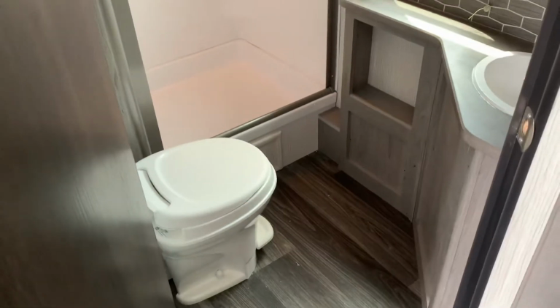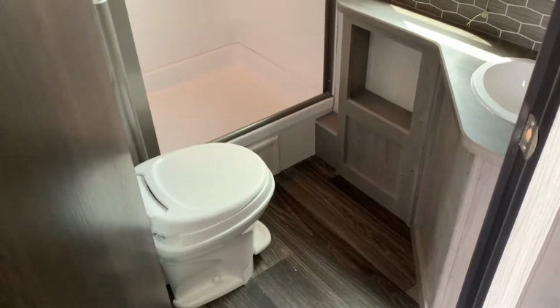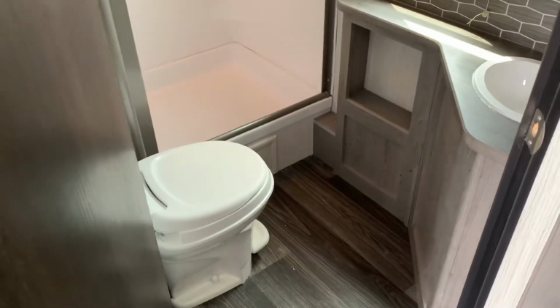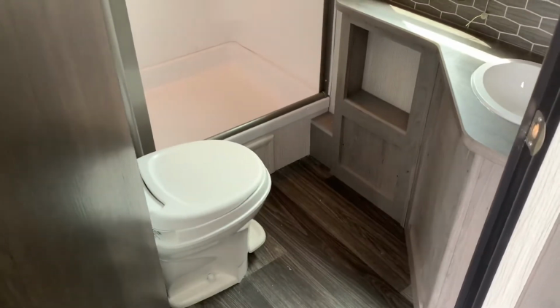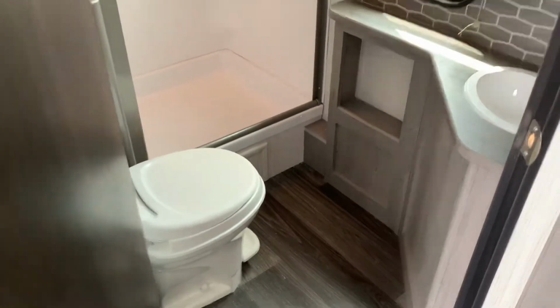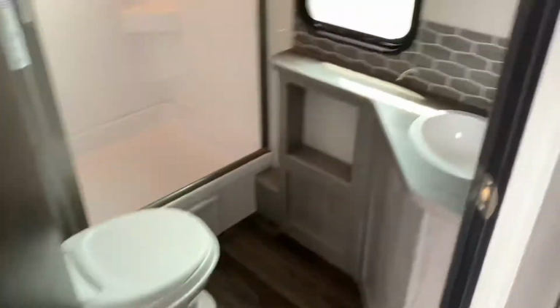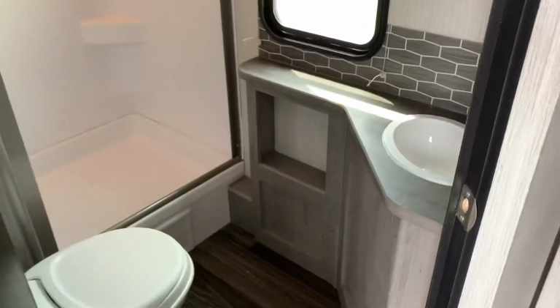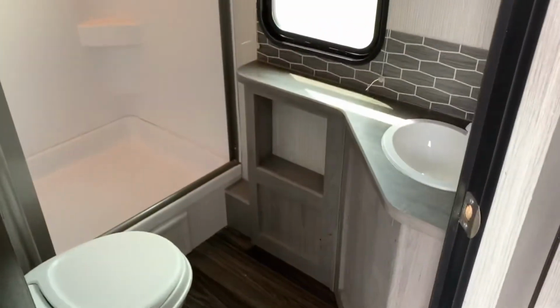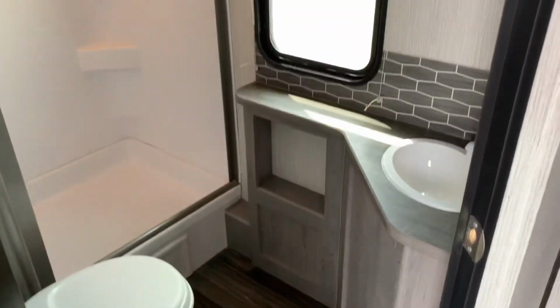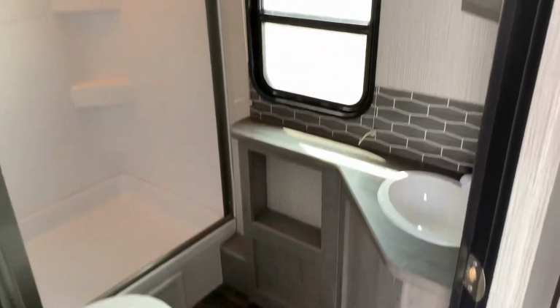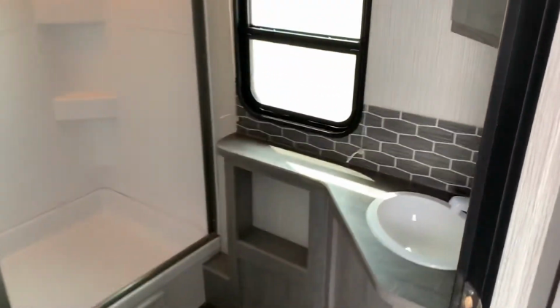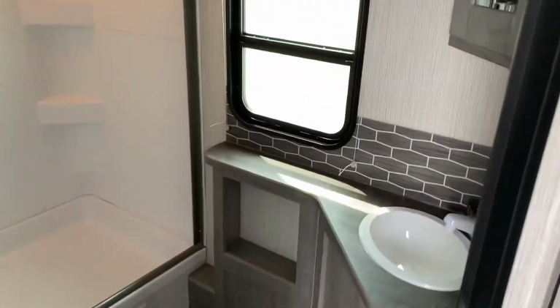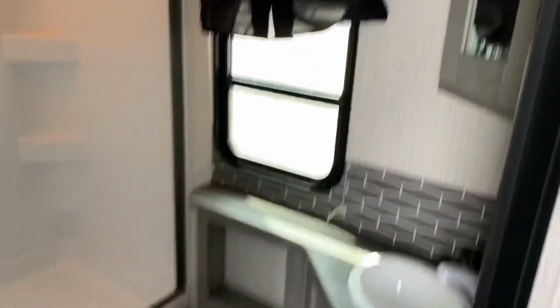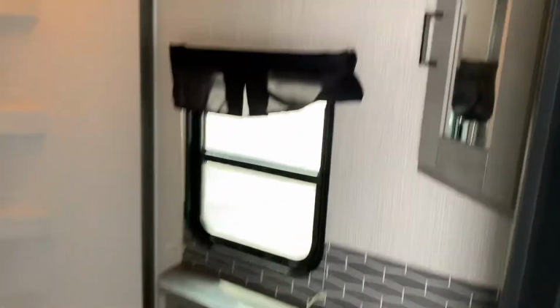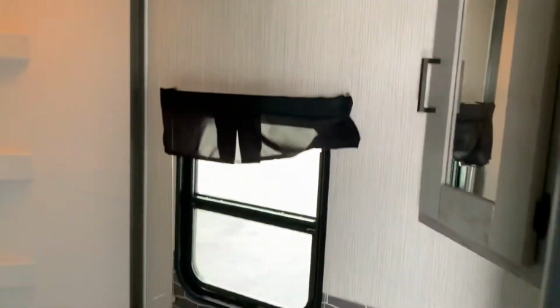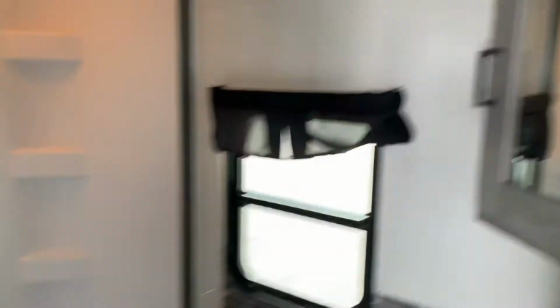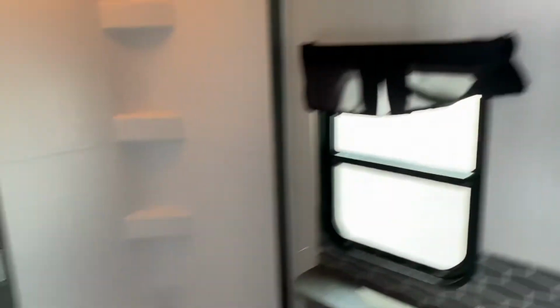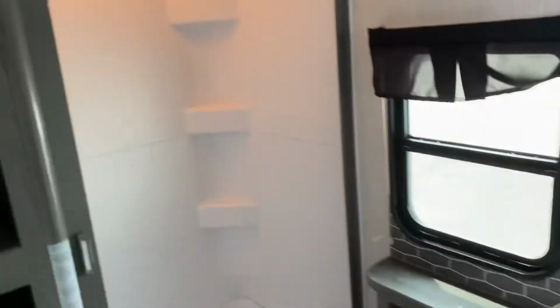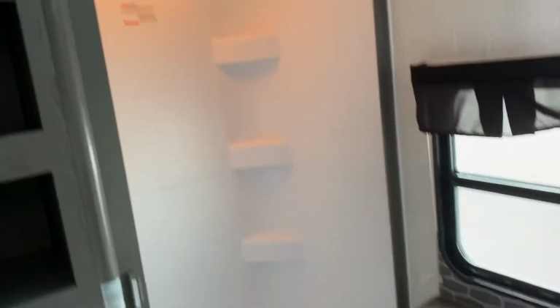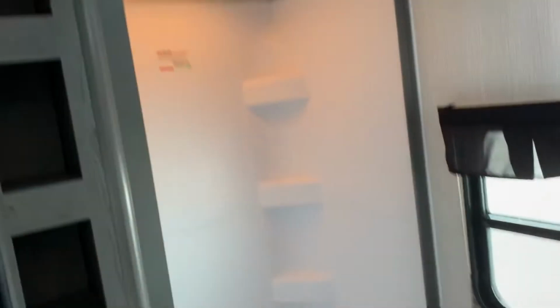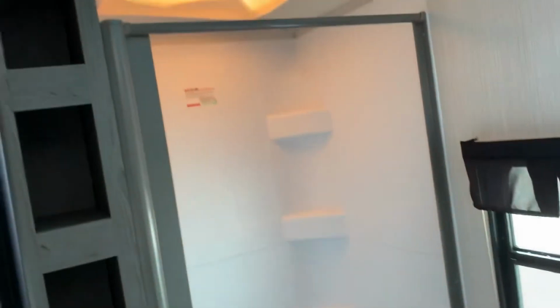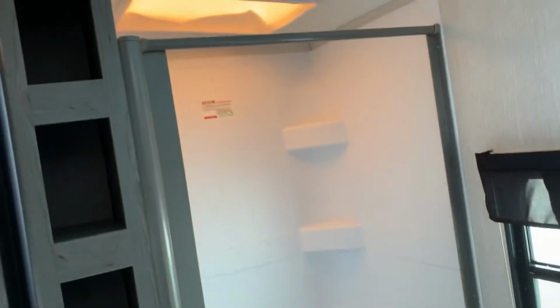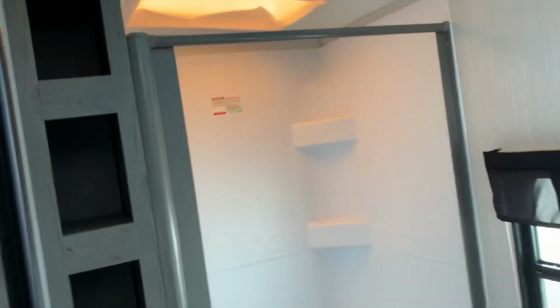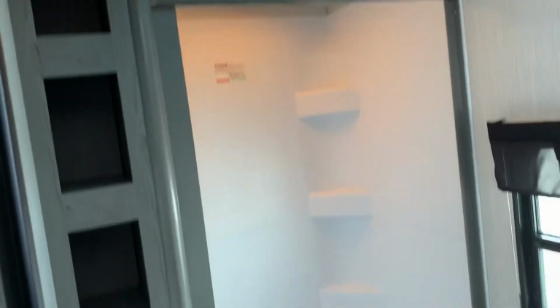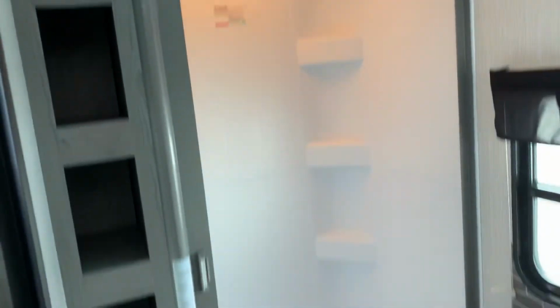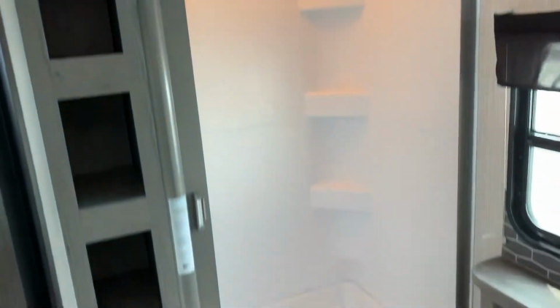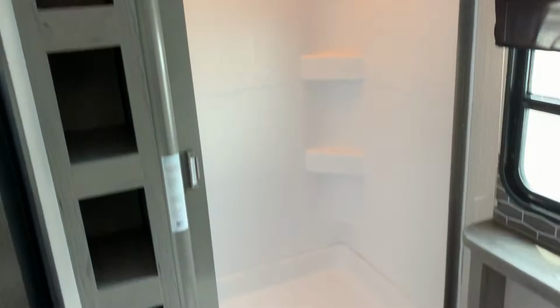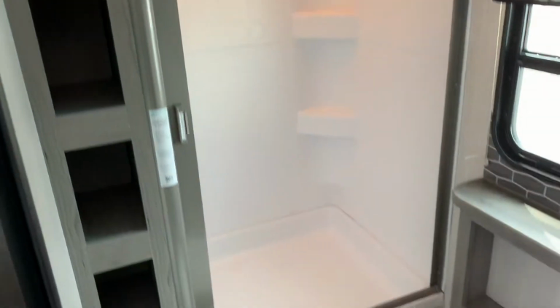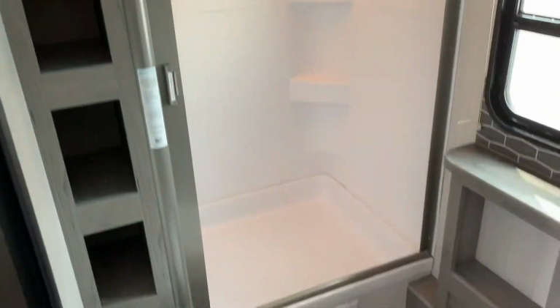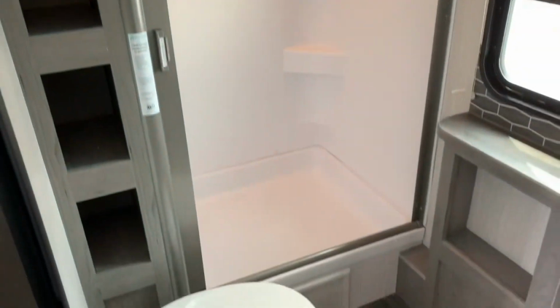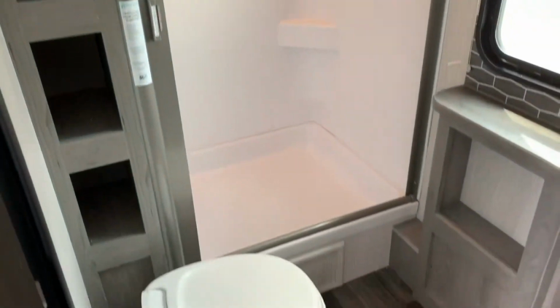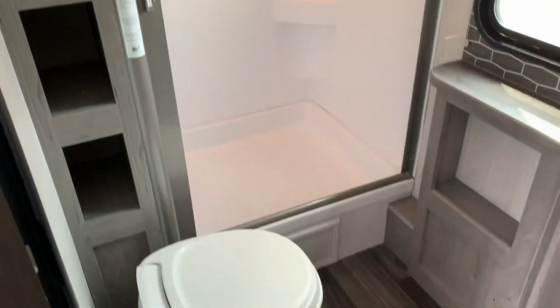Bathroom with toilet, sink, backsplash, vanity, shower, and our storage right there on the side.